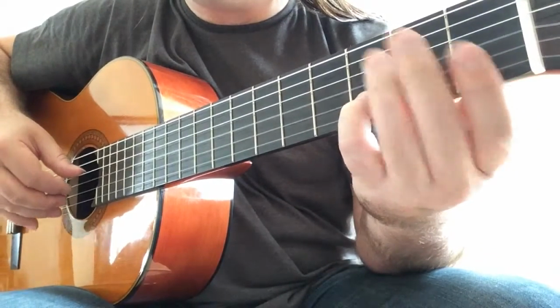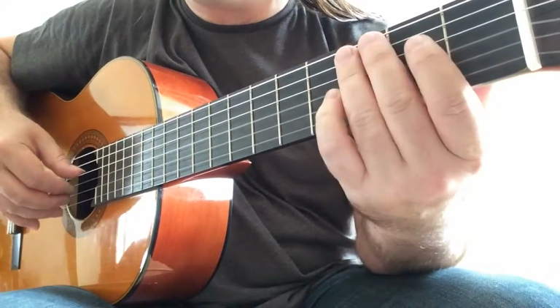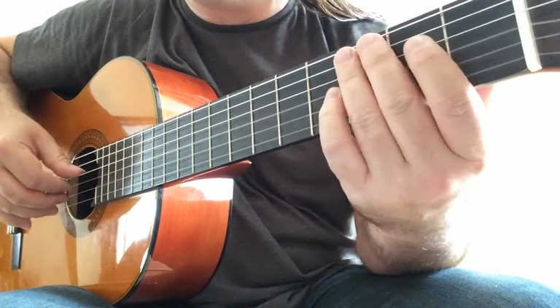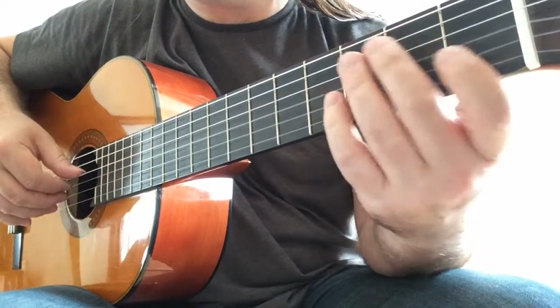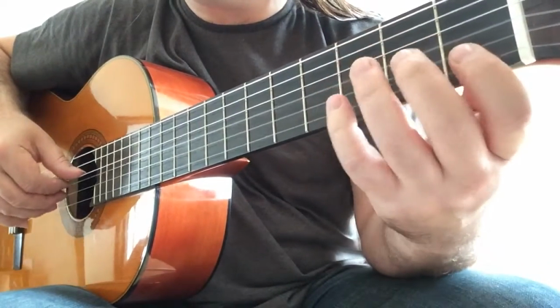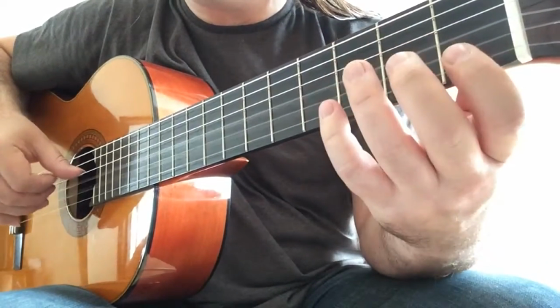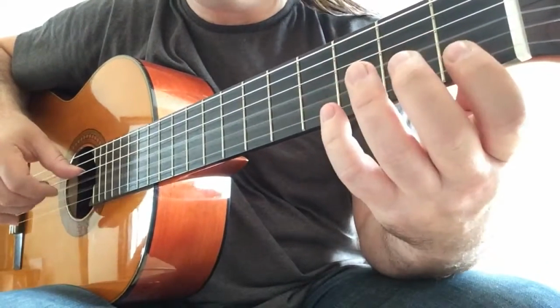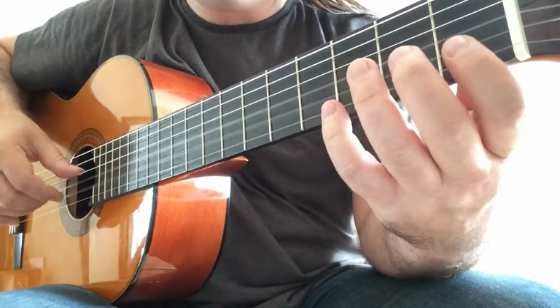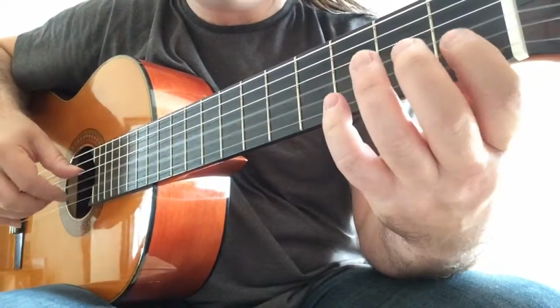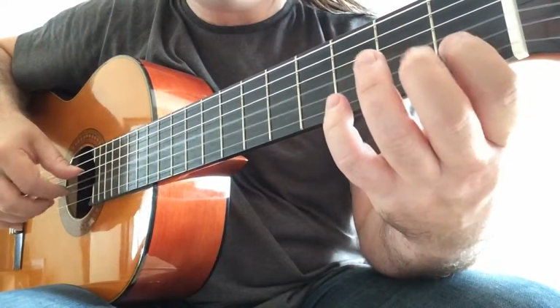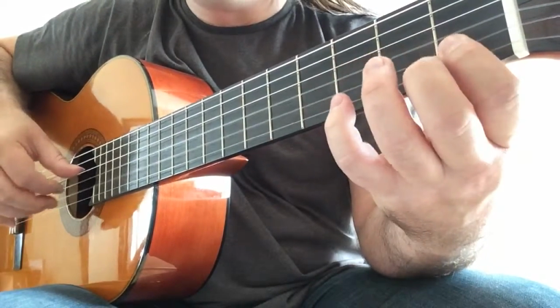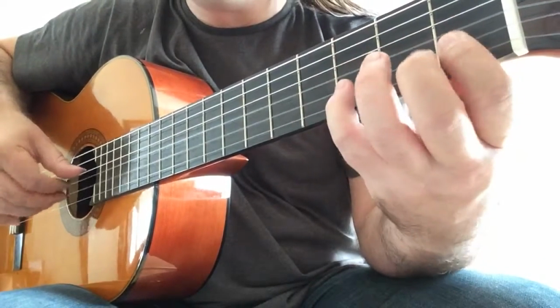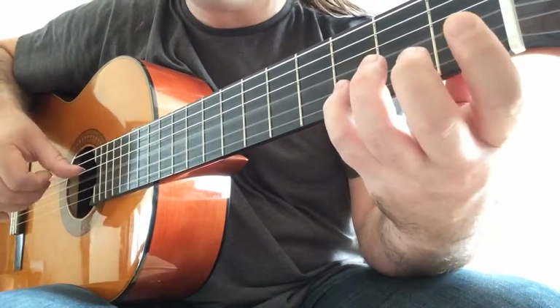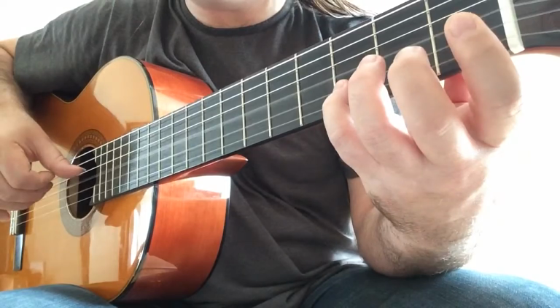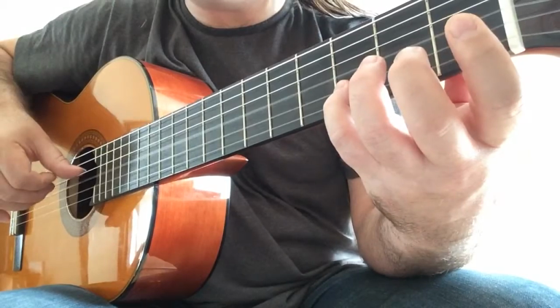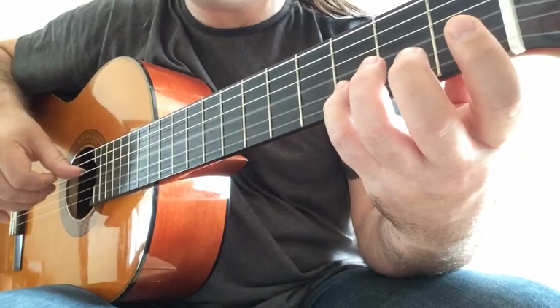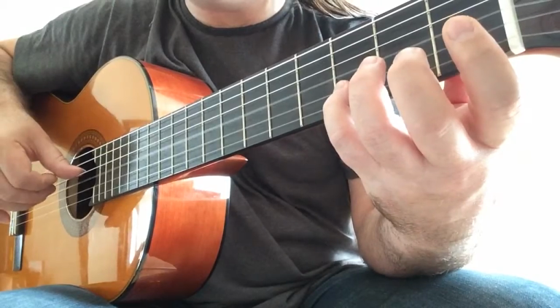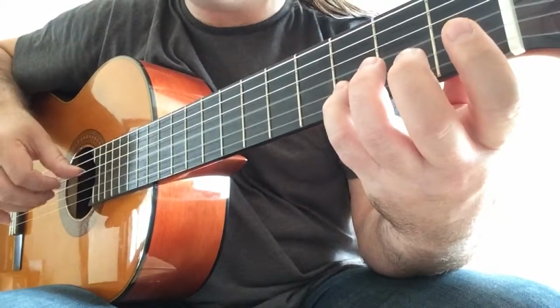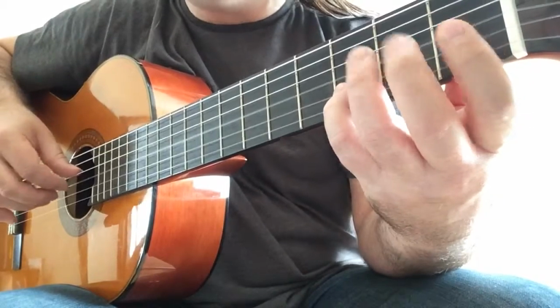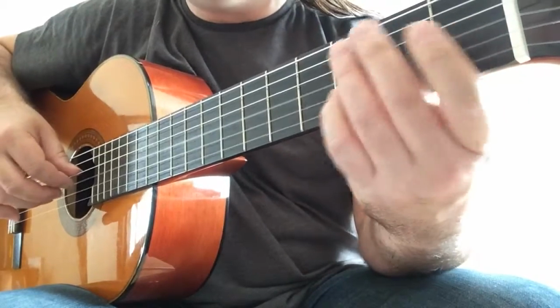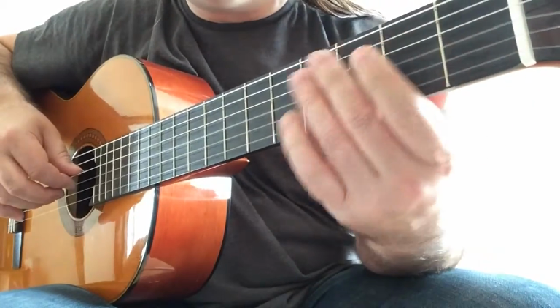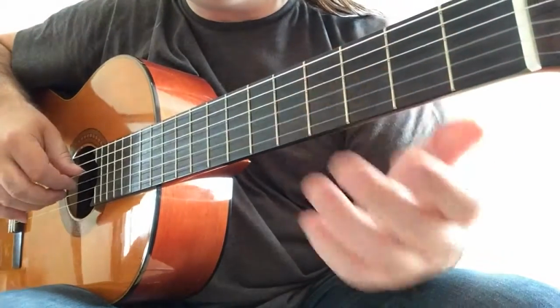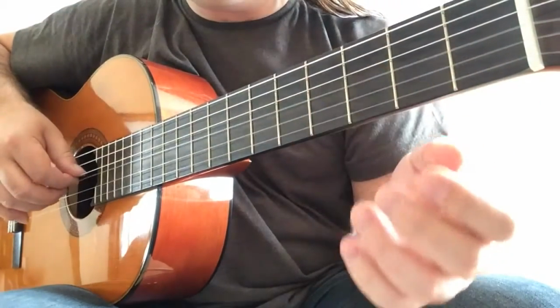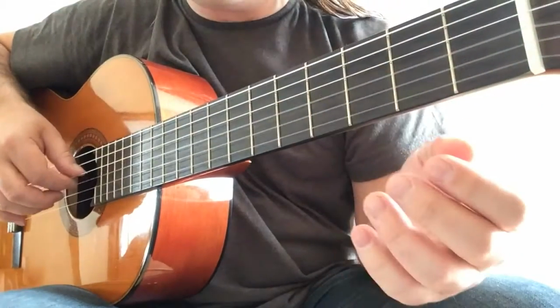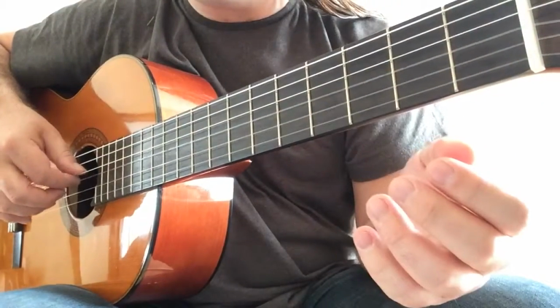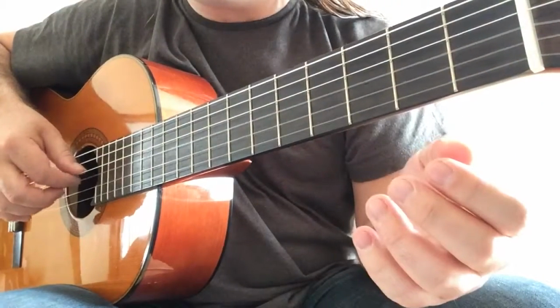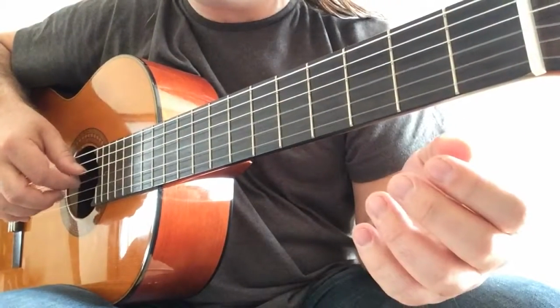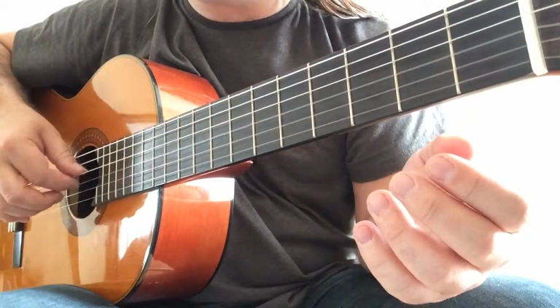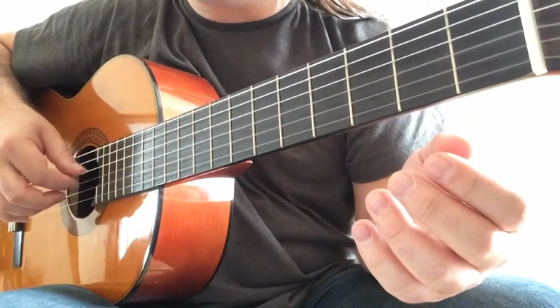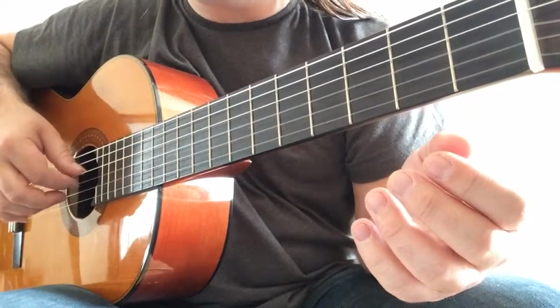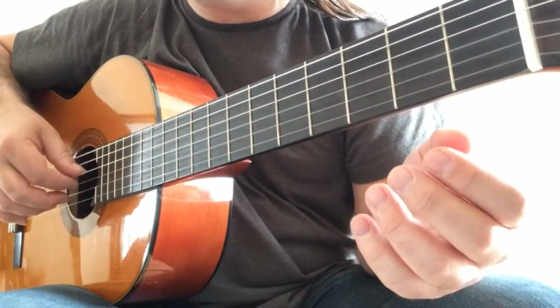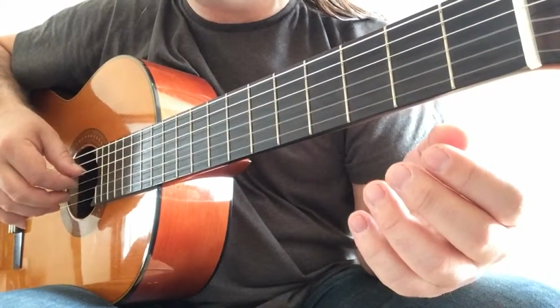The rhythm is — allow the bass note to ring.